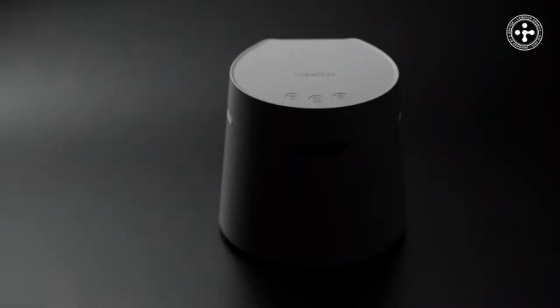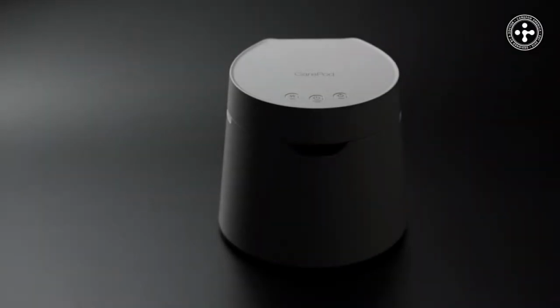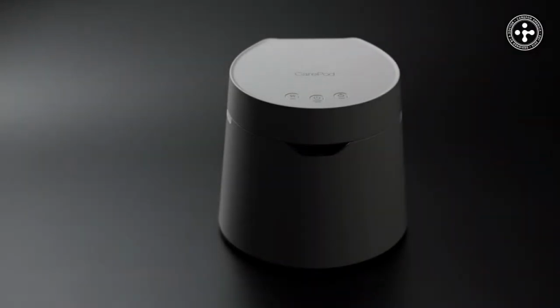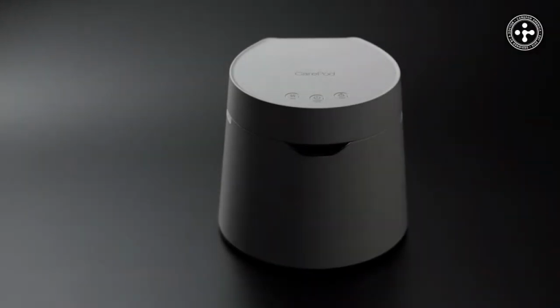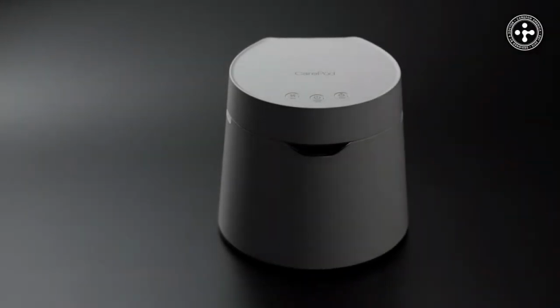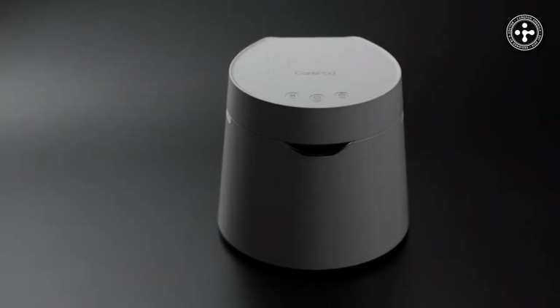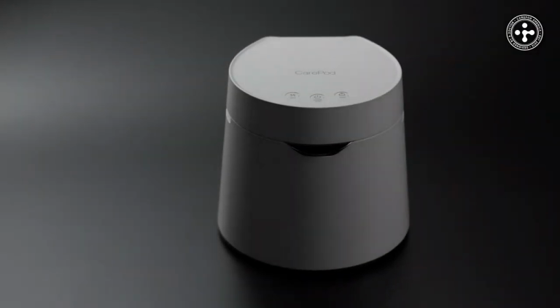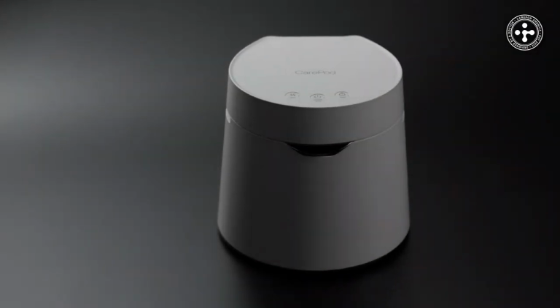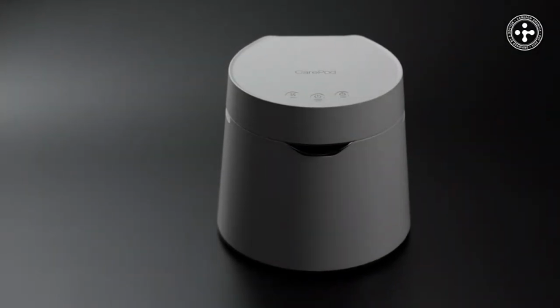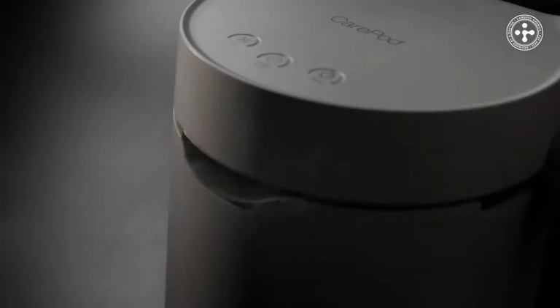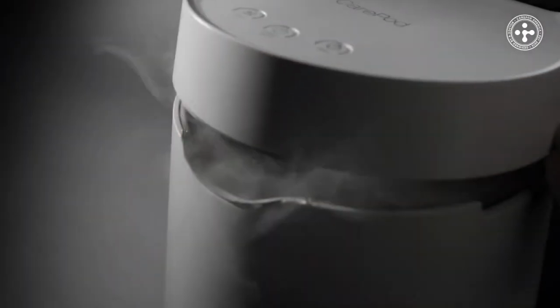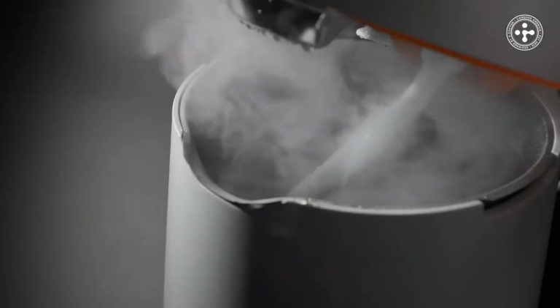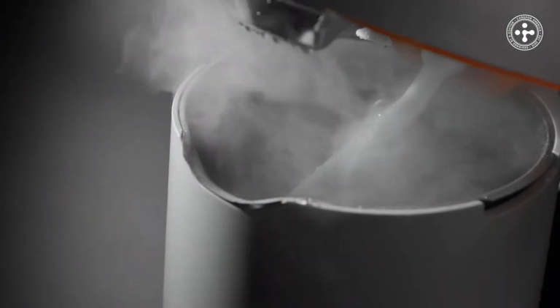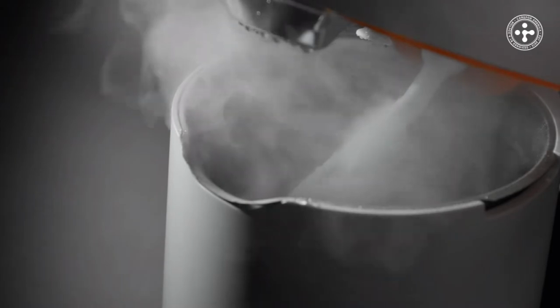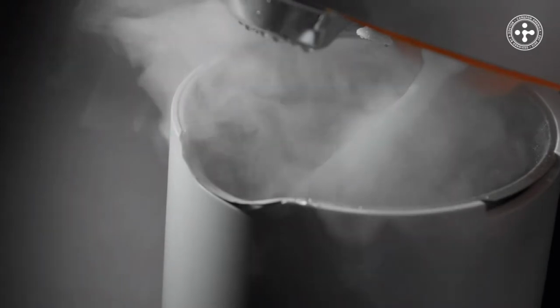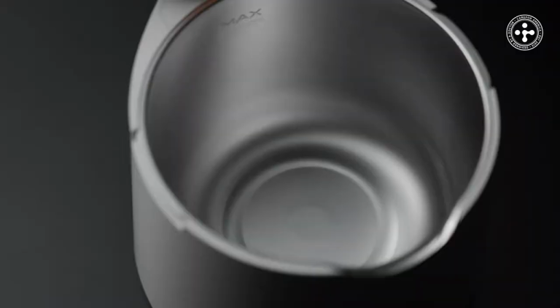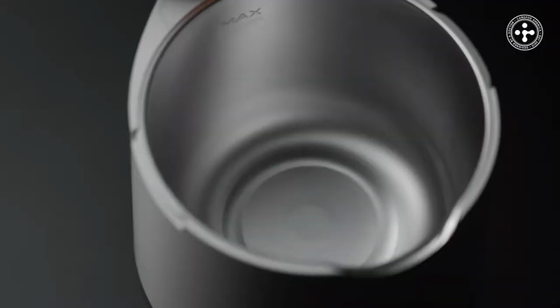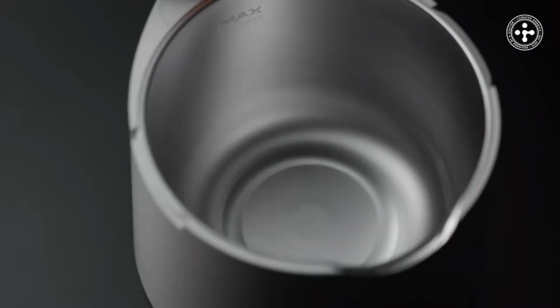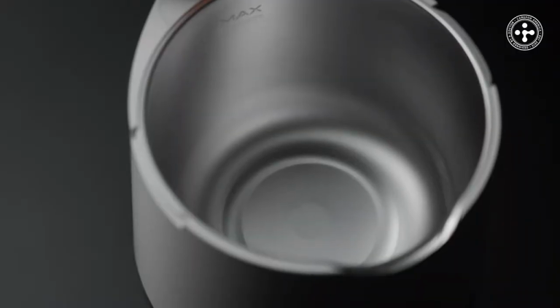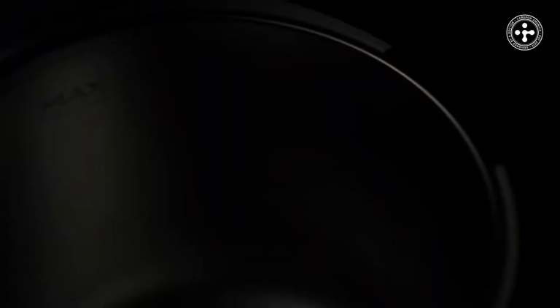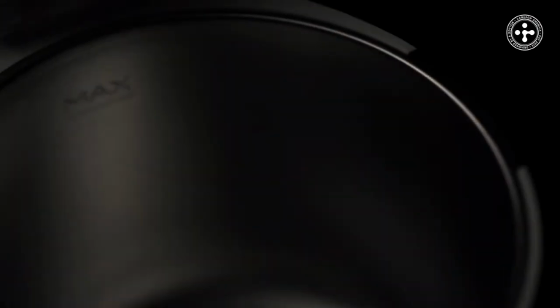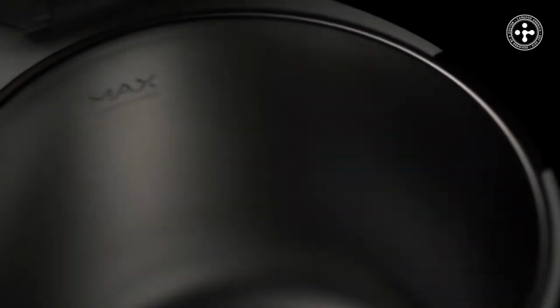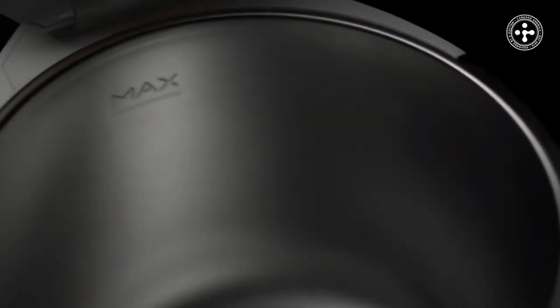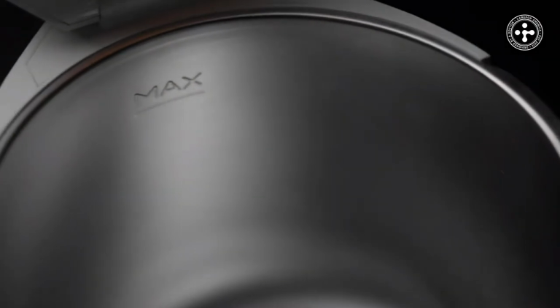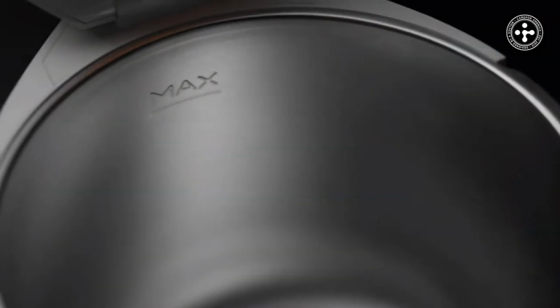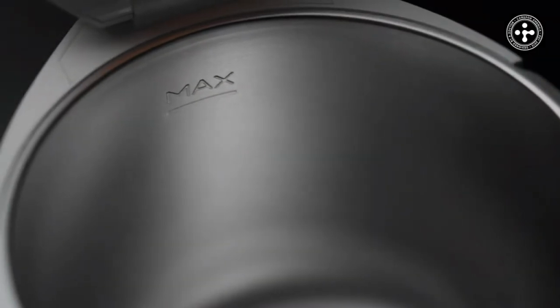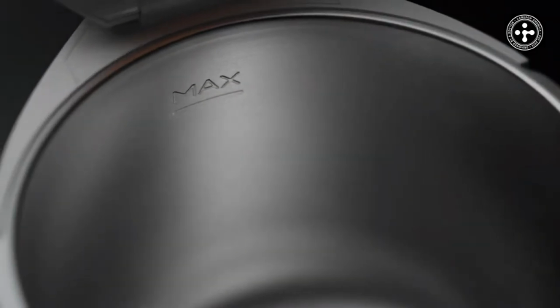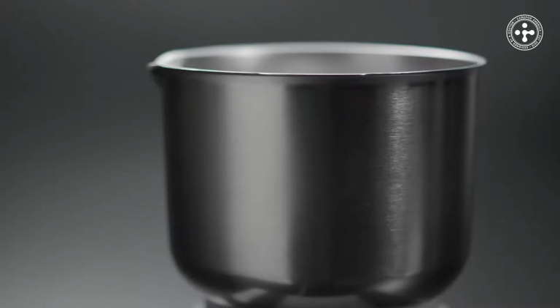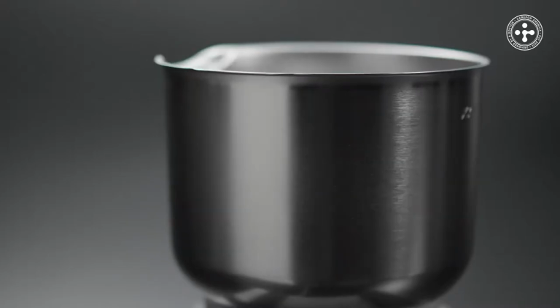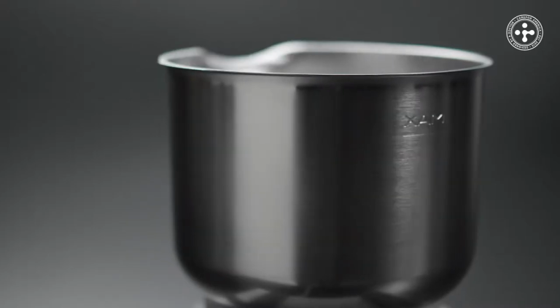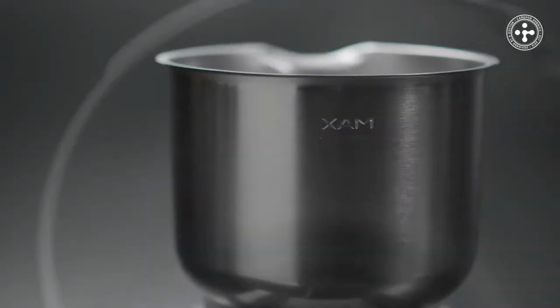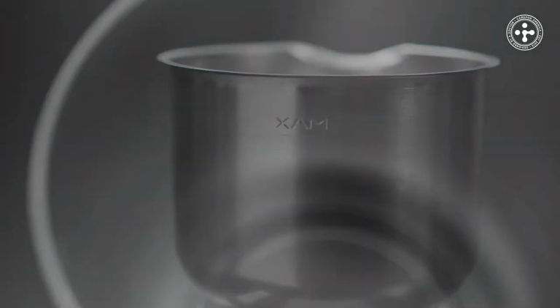Introducing CarePod, the world's first hygienic humidifier, featuring premium-grade stainless steel interior.